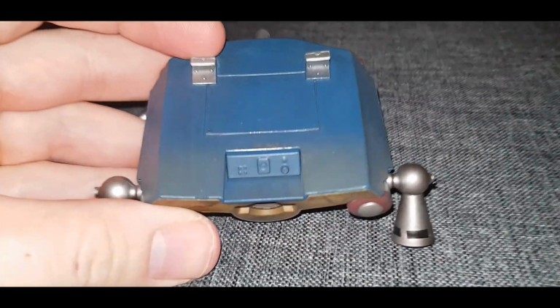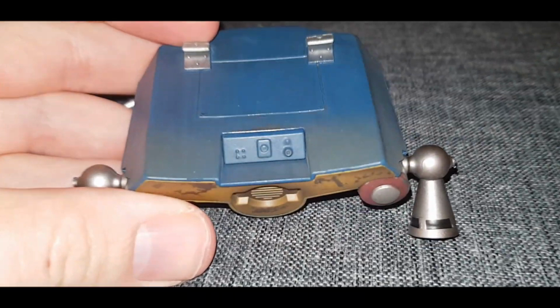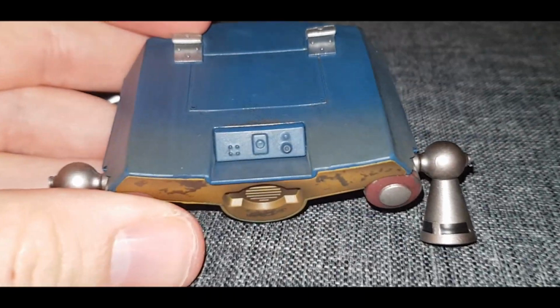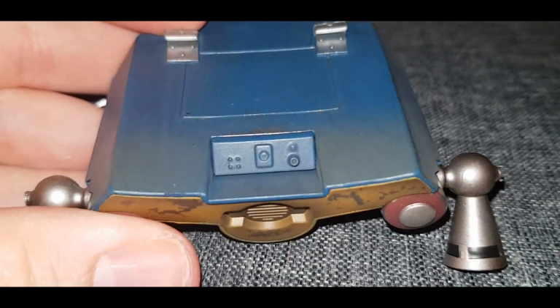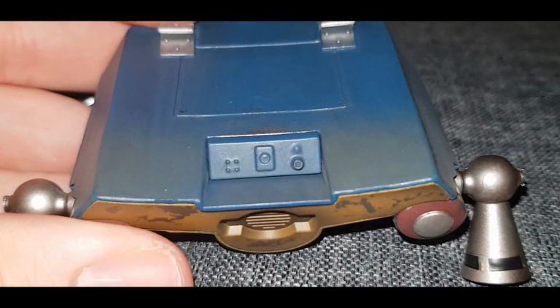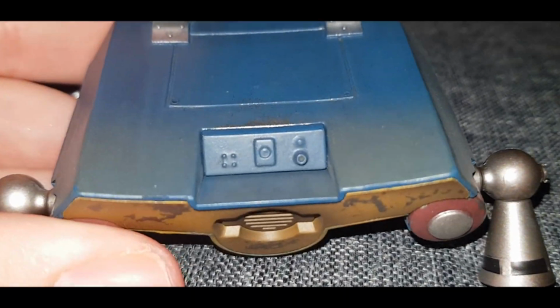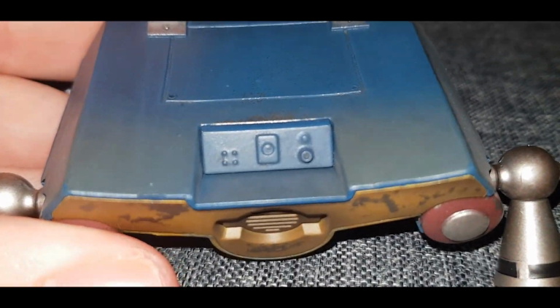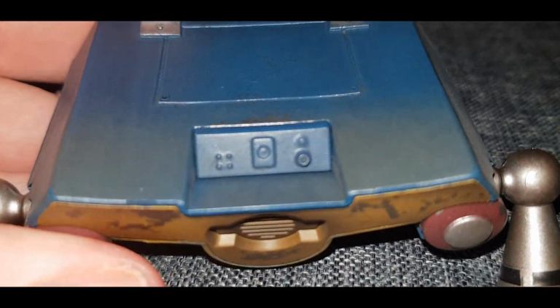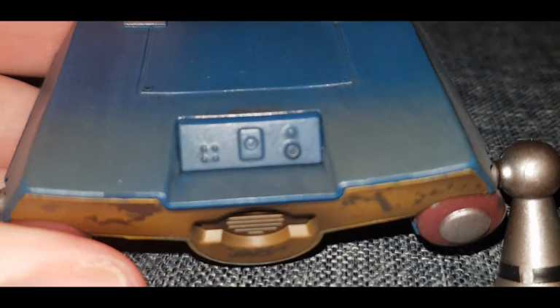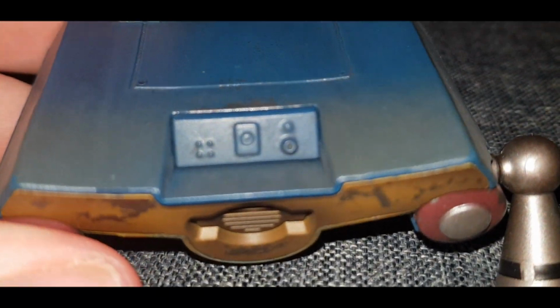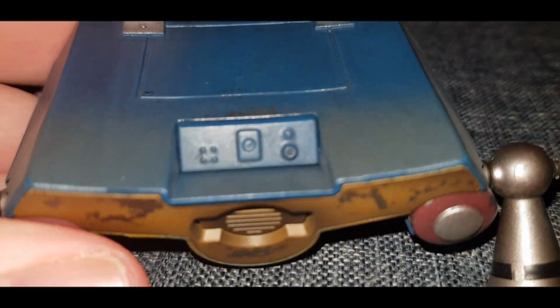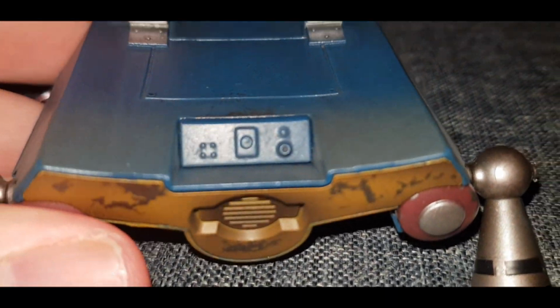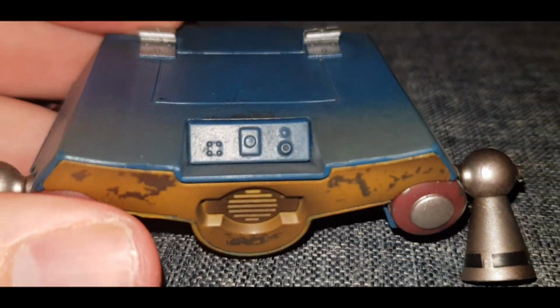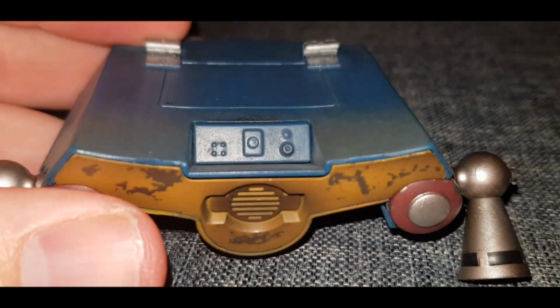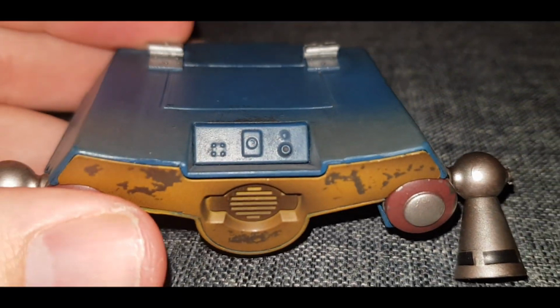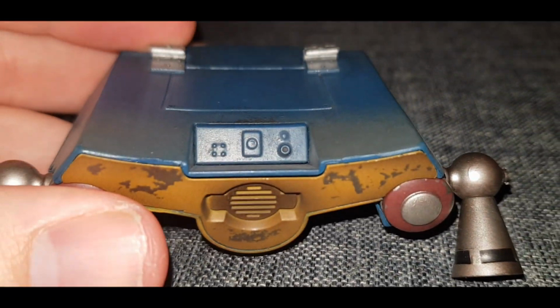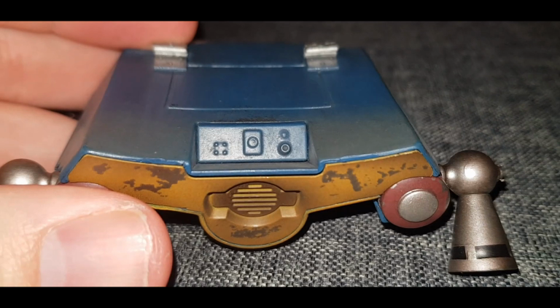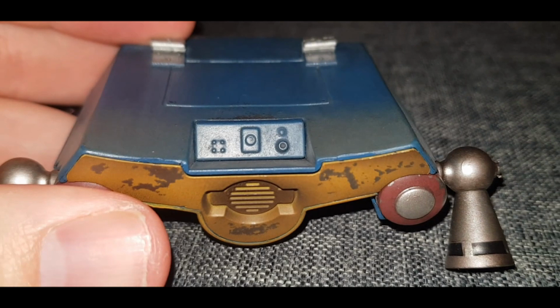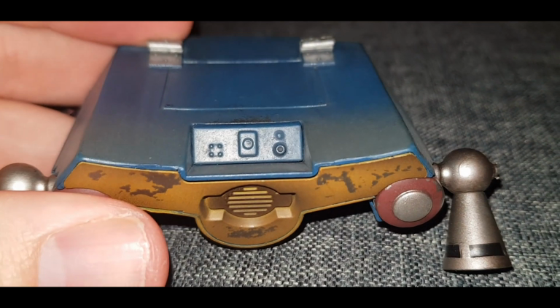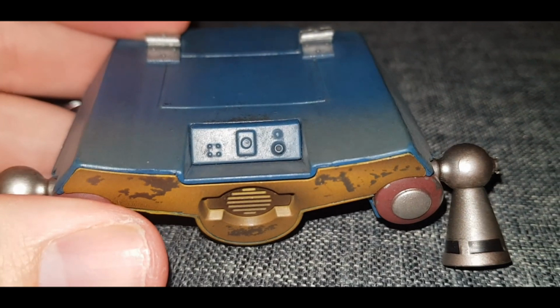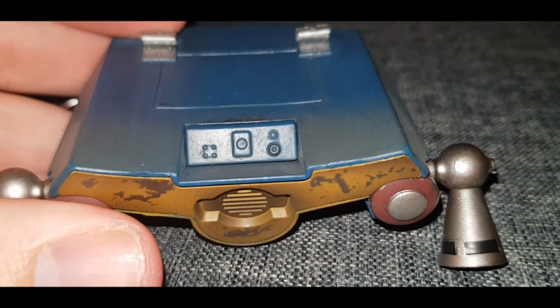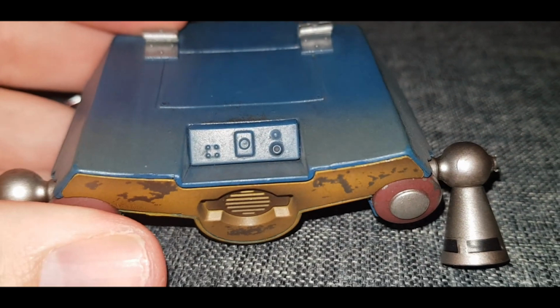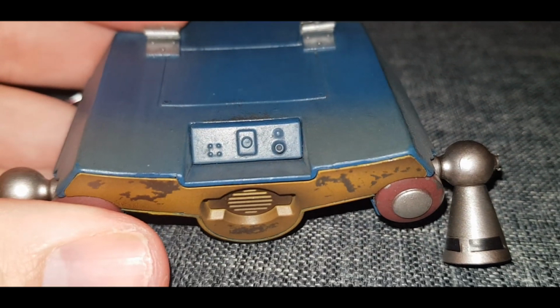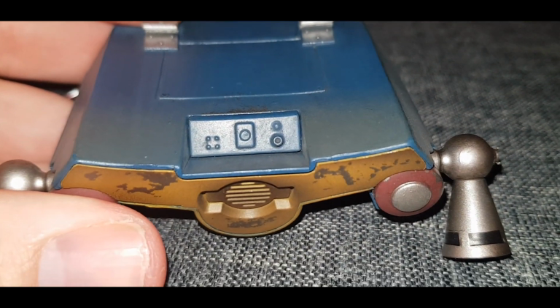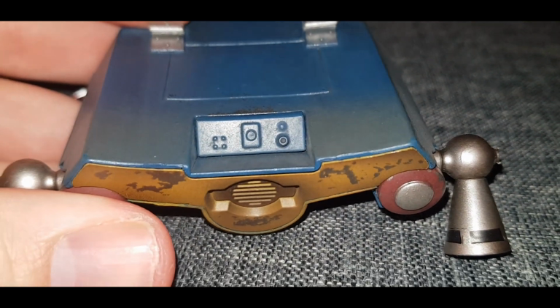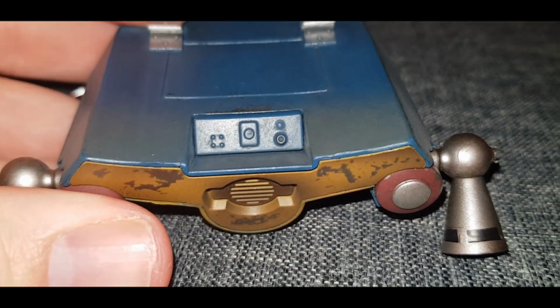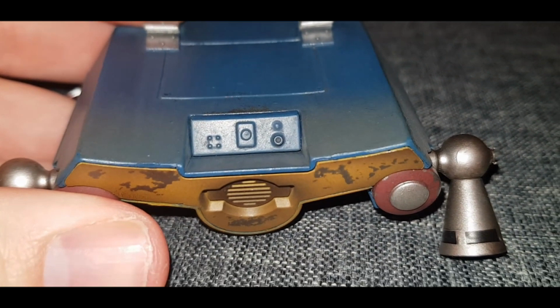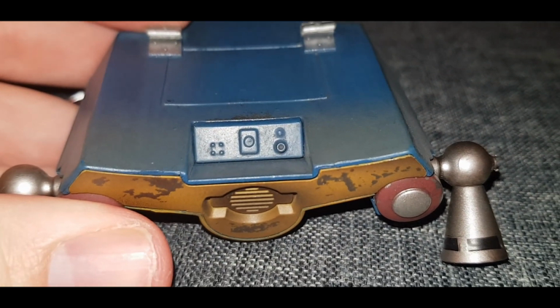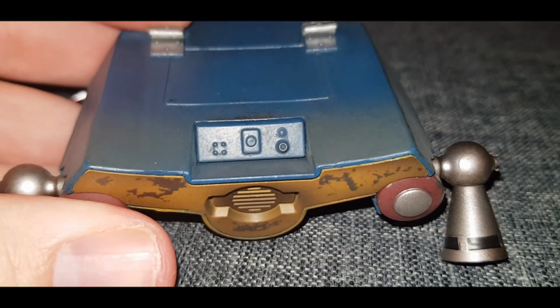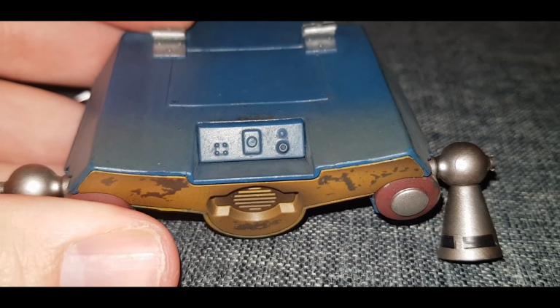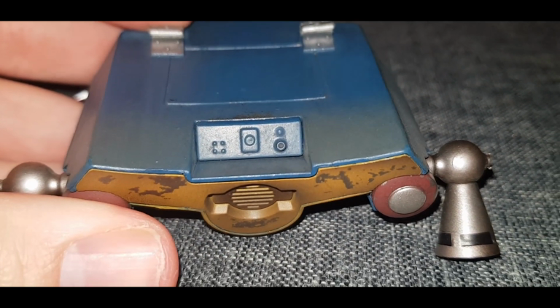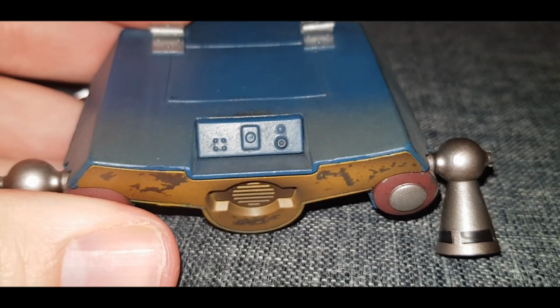On the top of the jetpack there are hooks which would hook into the back of Boba Fett, and here are a few buttons below.